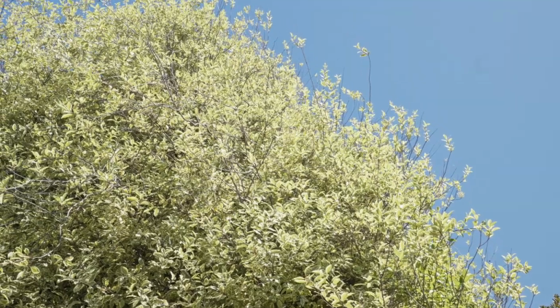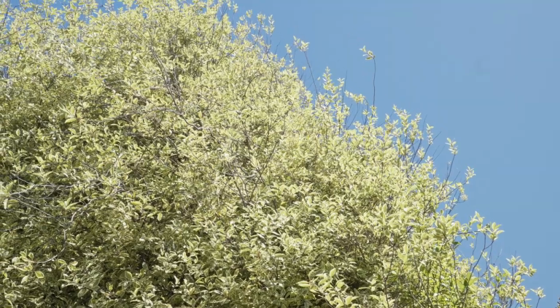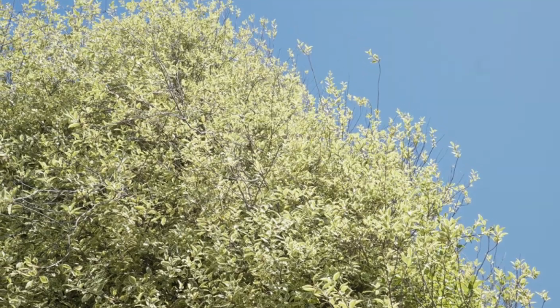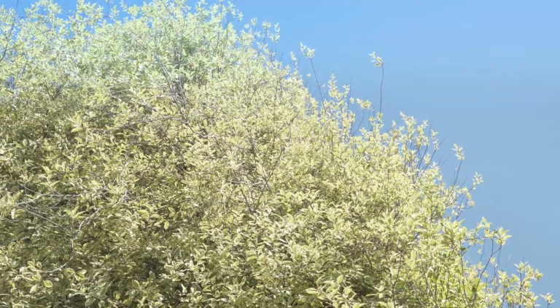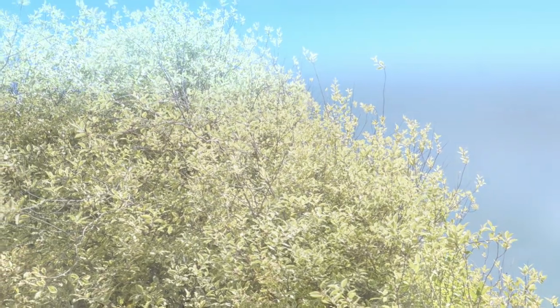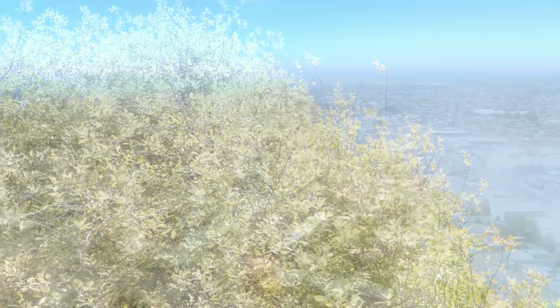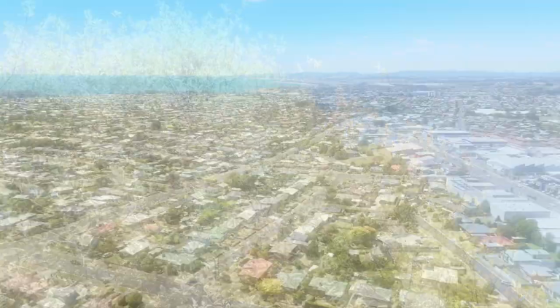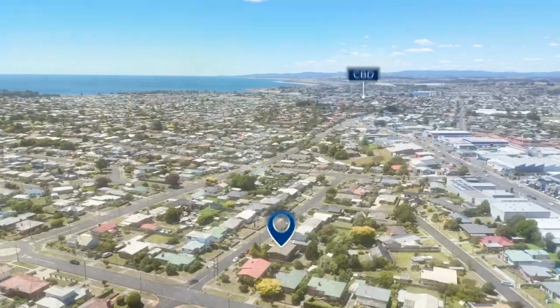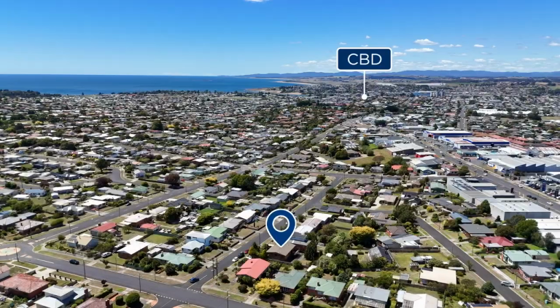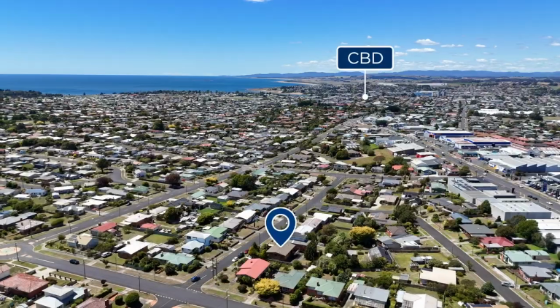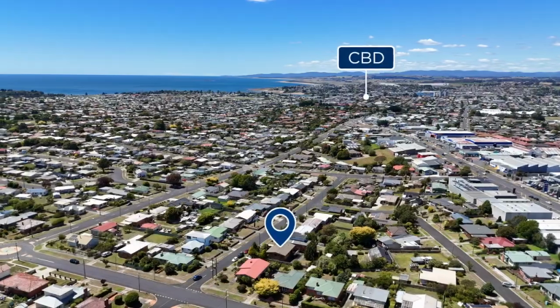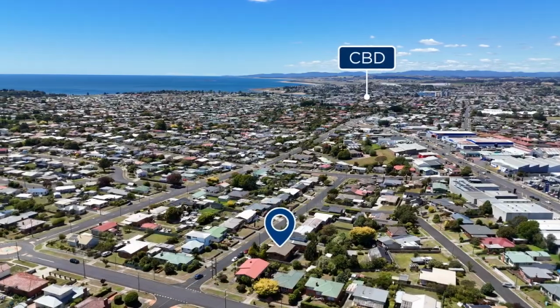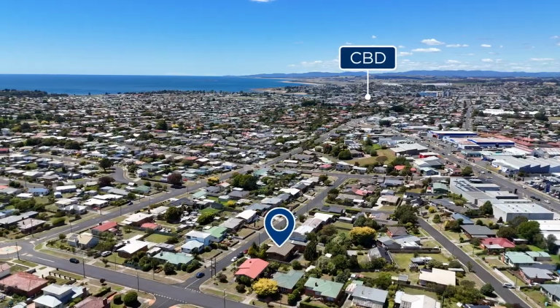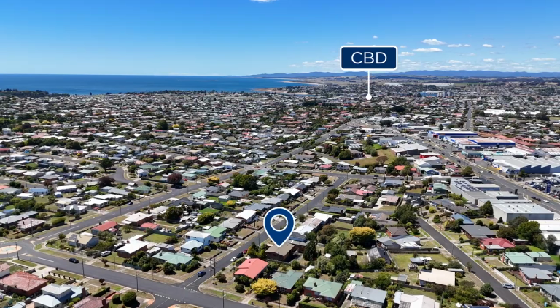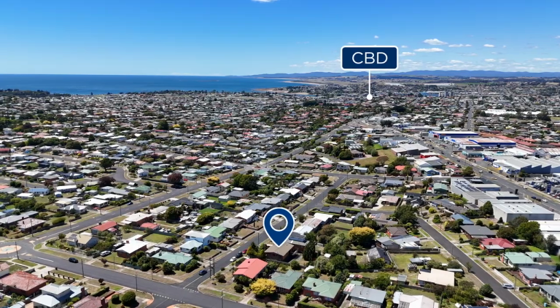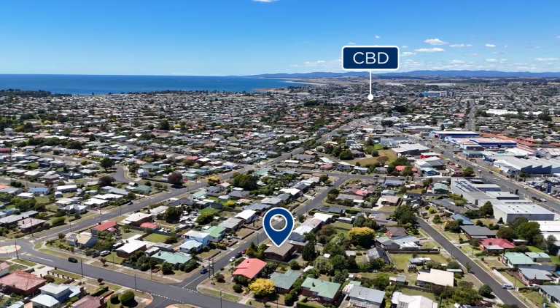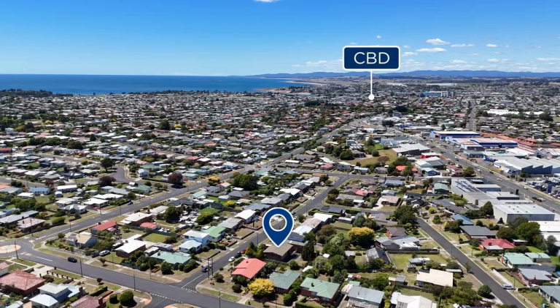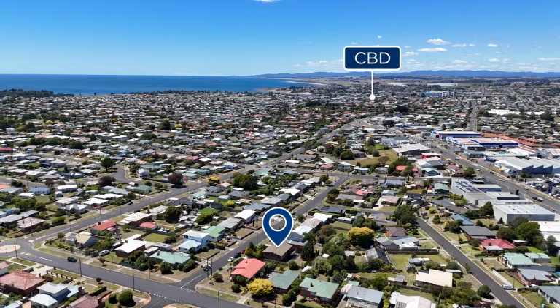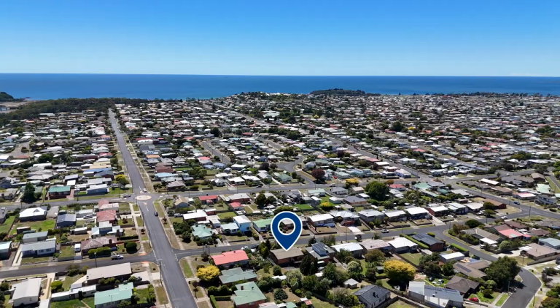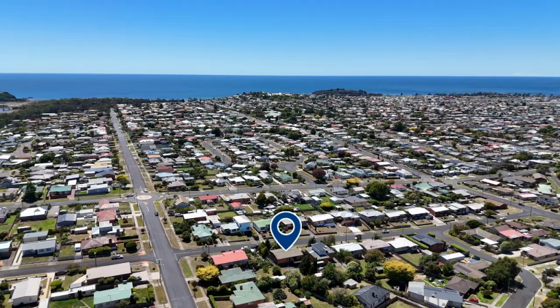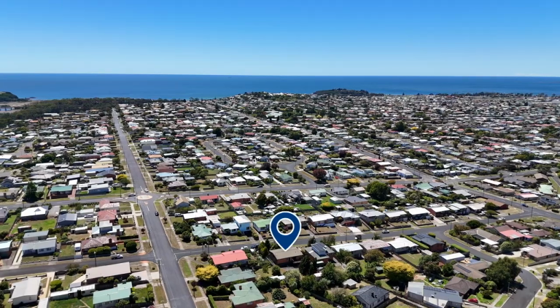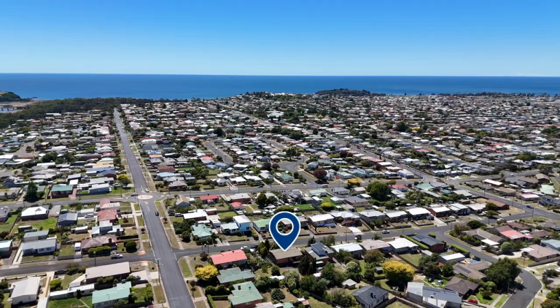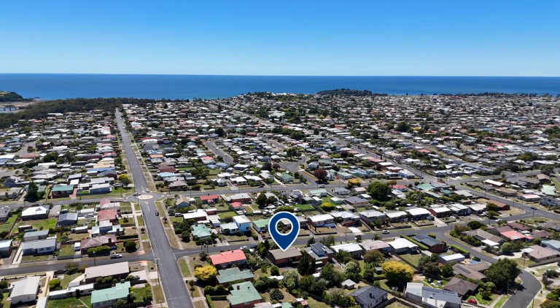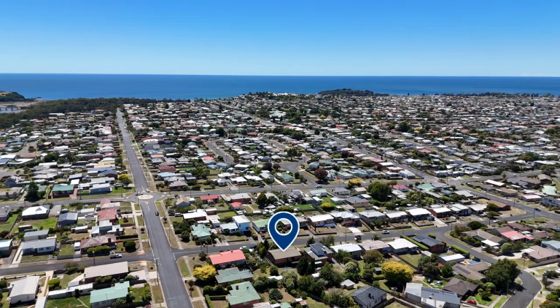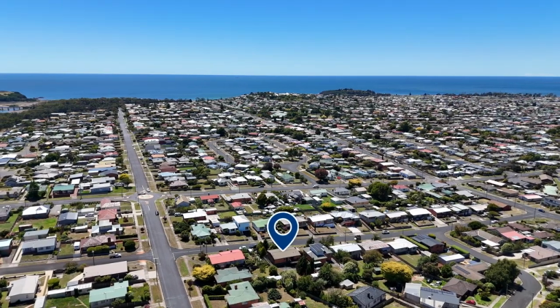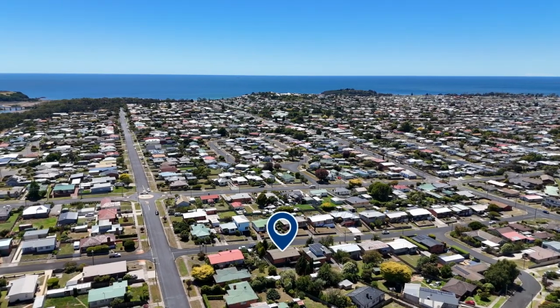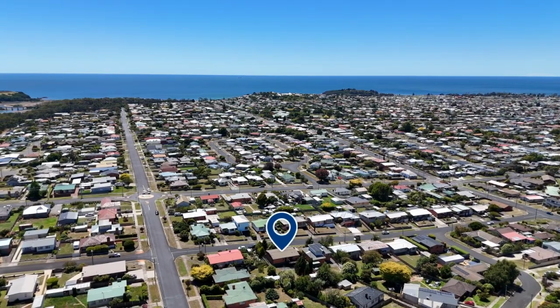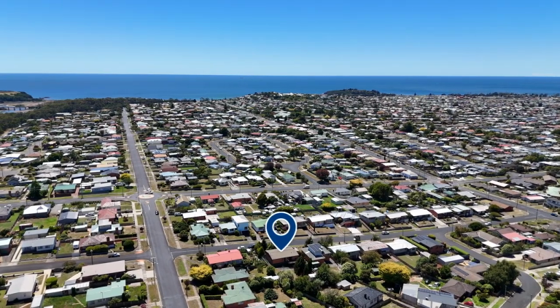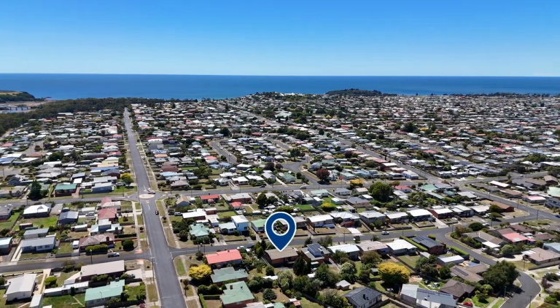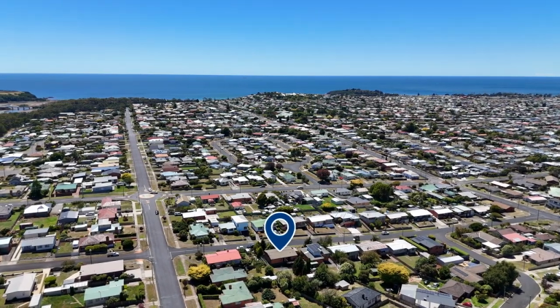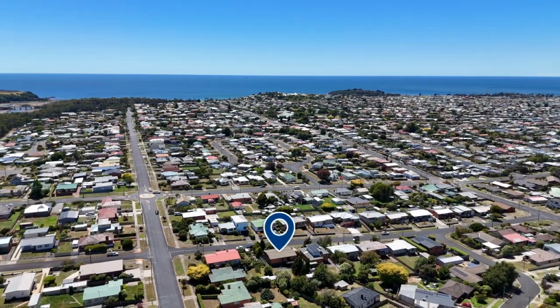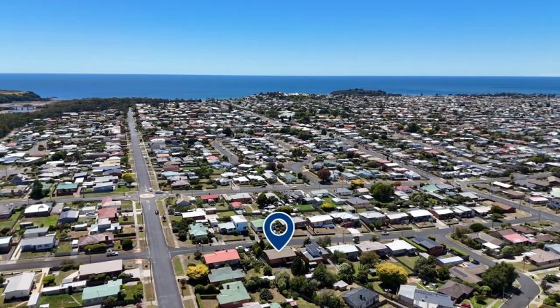Situated just moments from the Splash Aquatic Centre, local schools and Devonport CBD, adding more layers of convenience to the home.